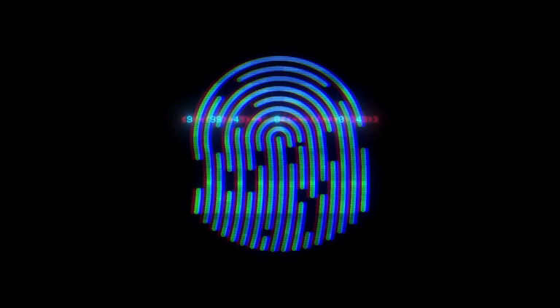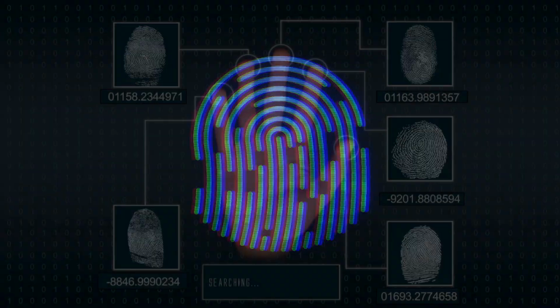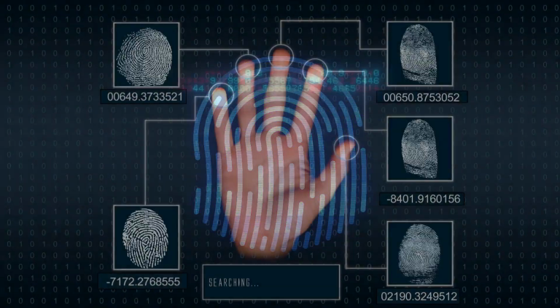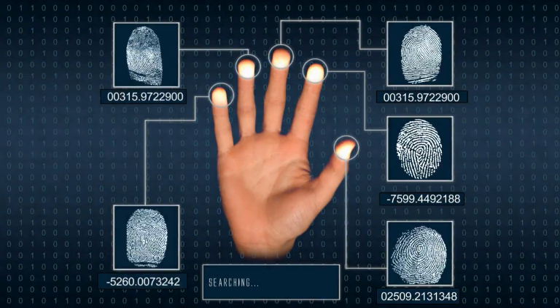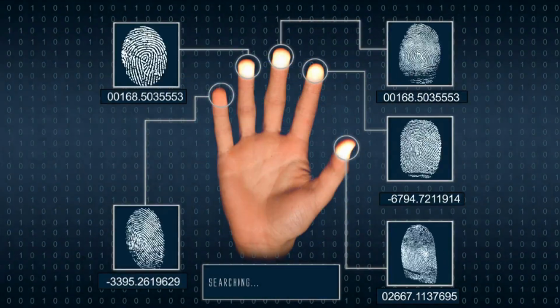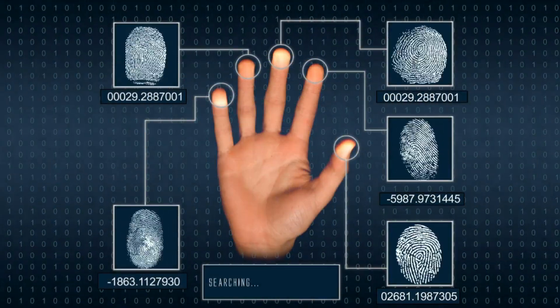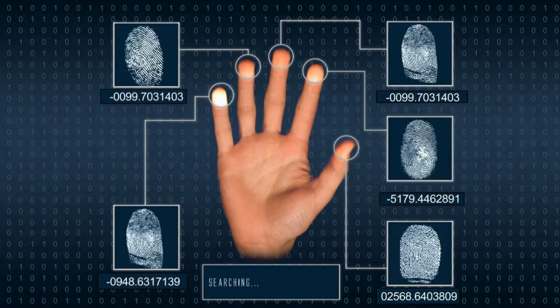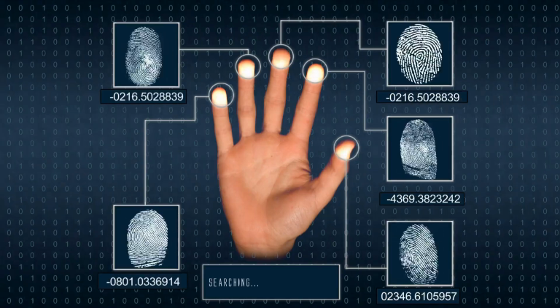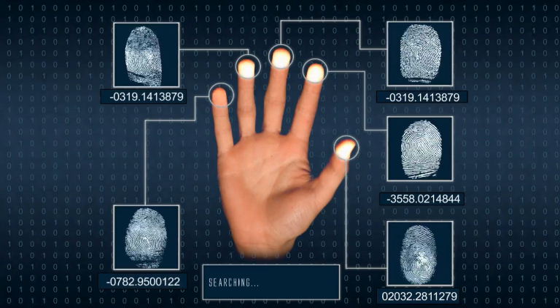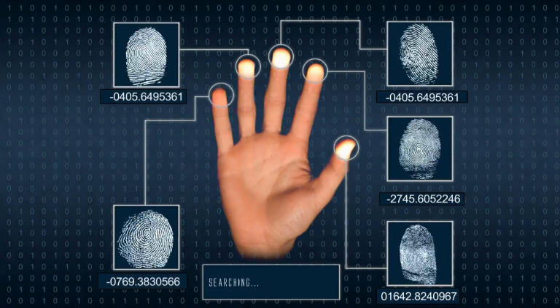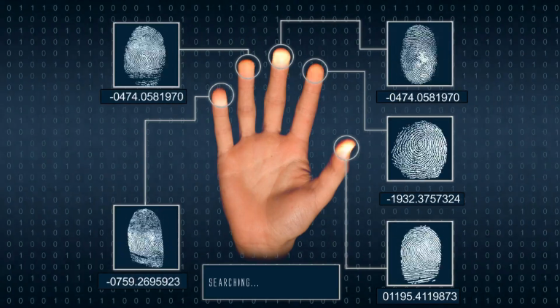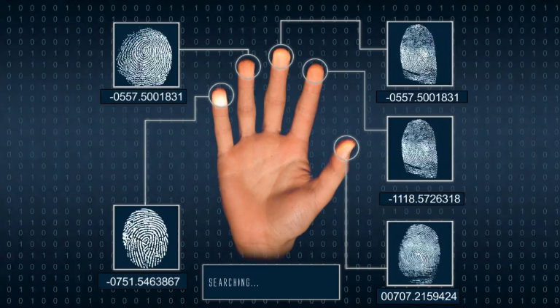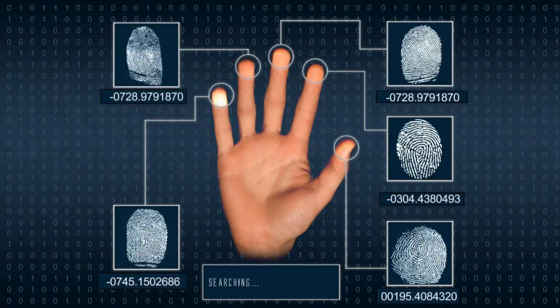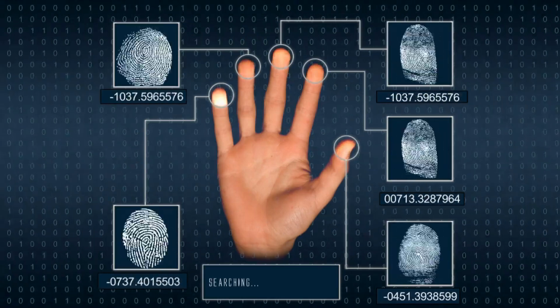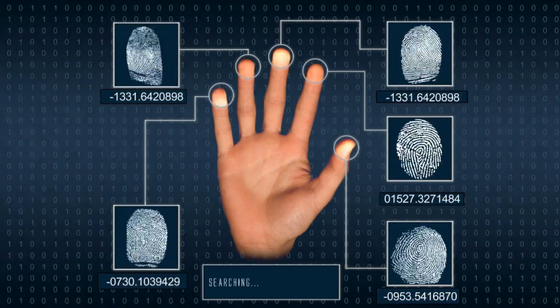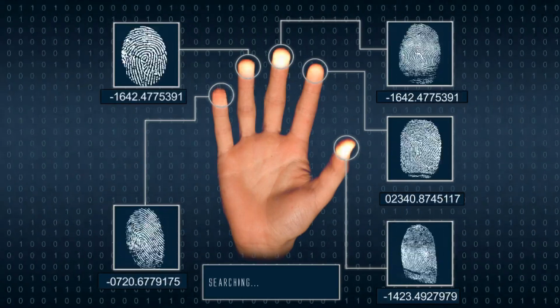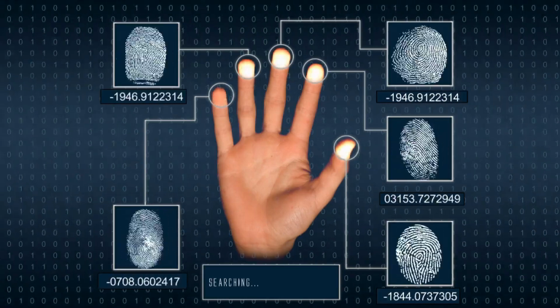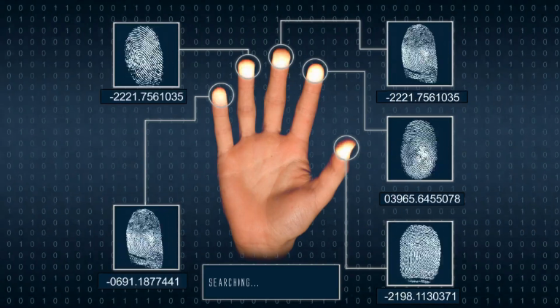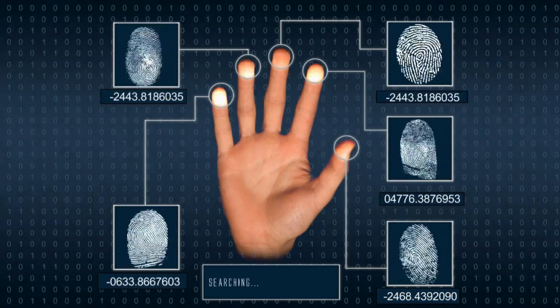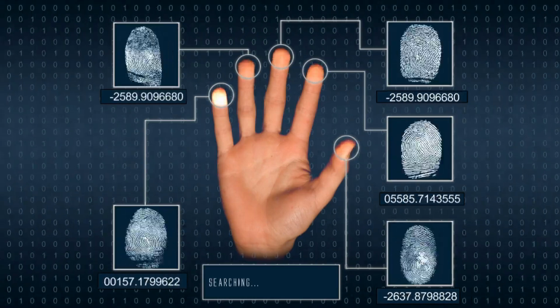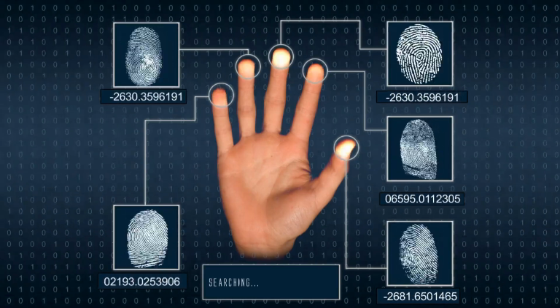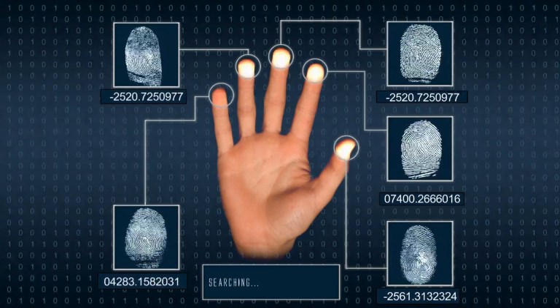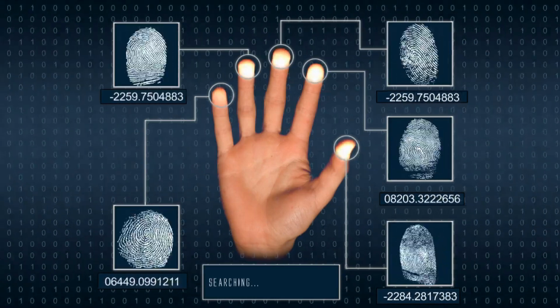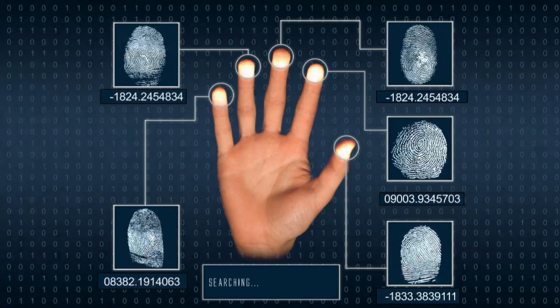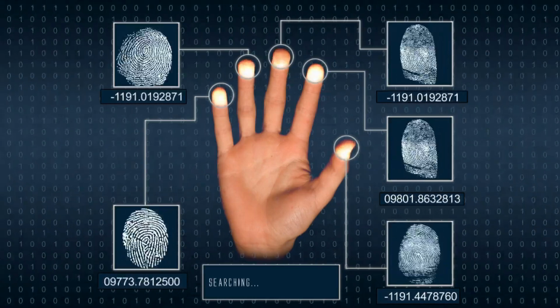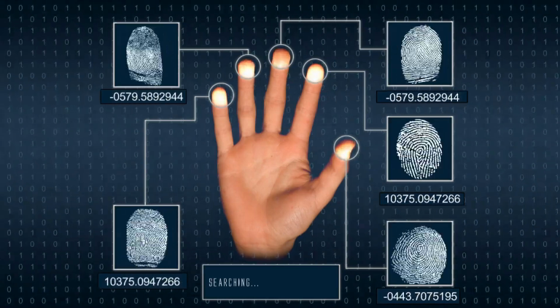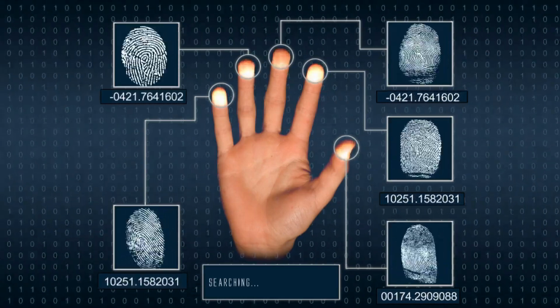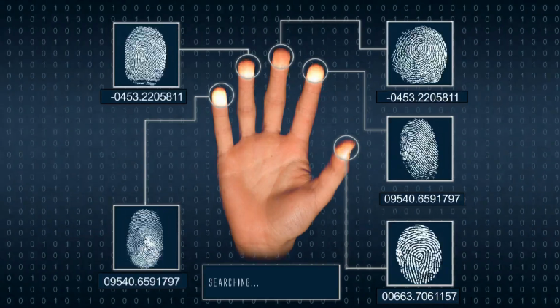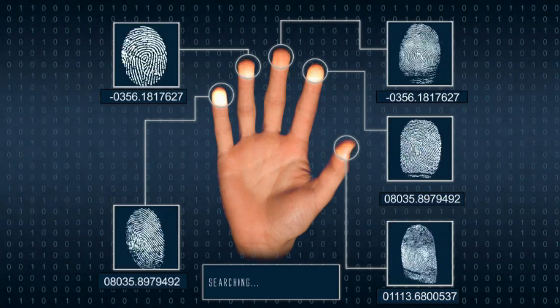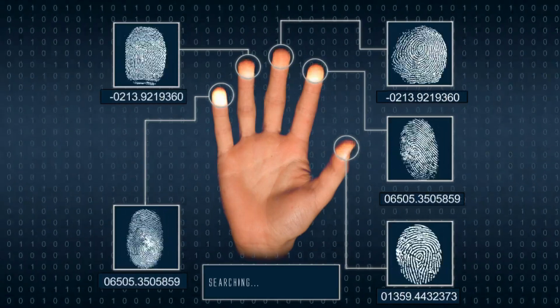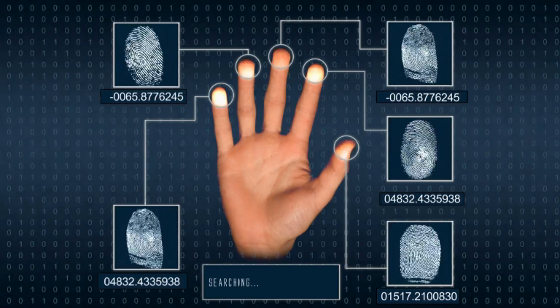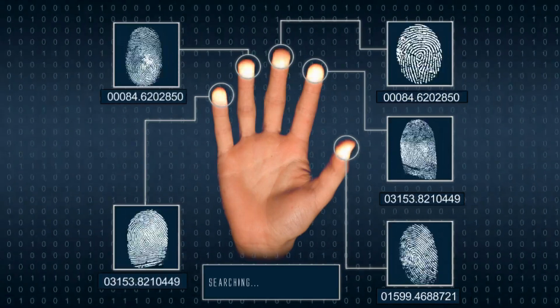Why do we humans have fingerprints? What's the story behind those unique swirls and ridges on our fingertips?